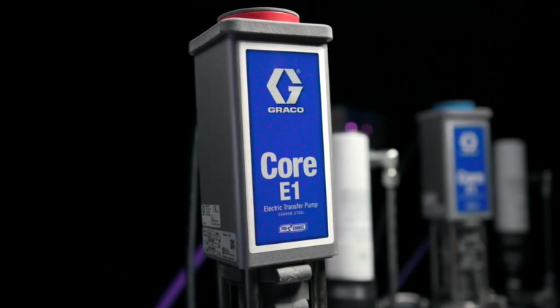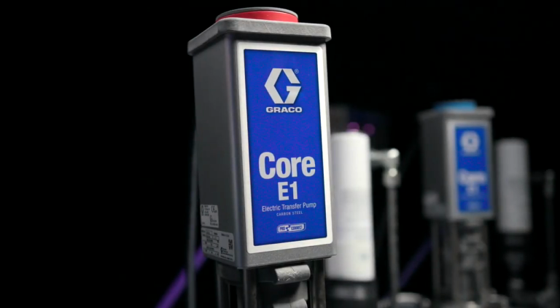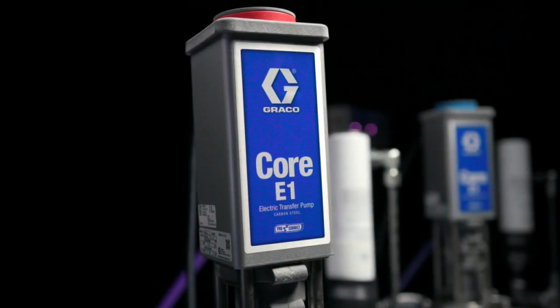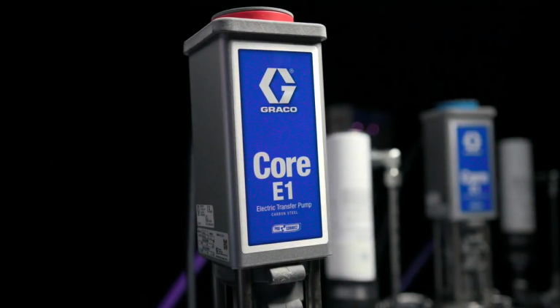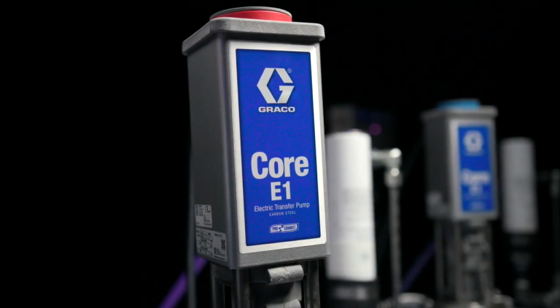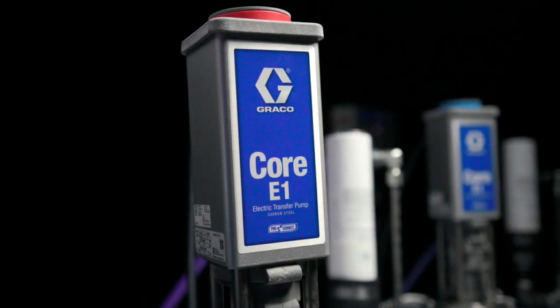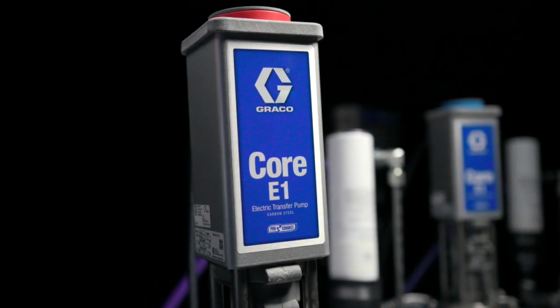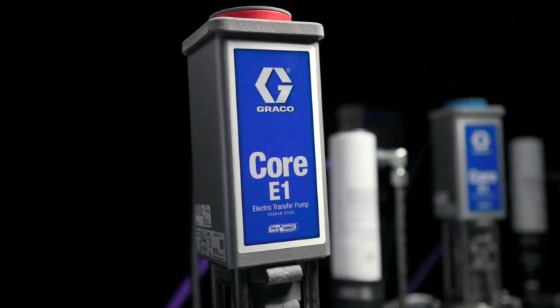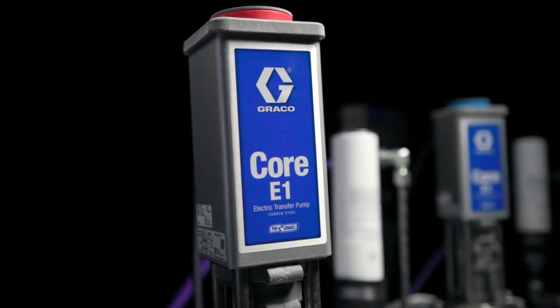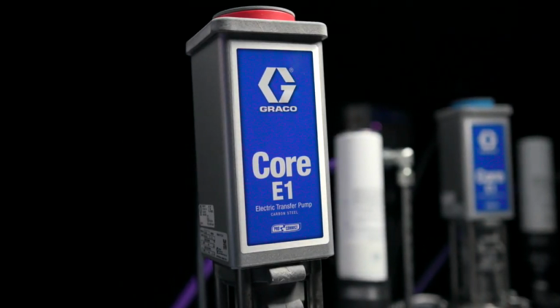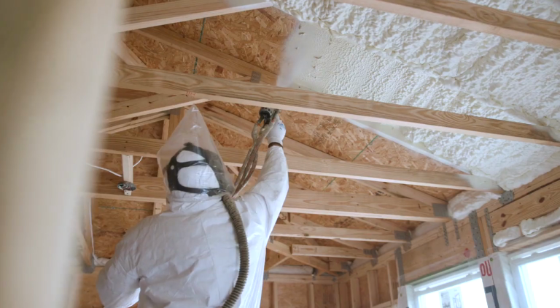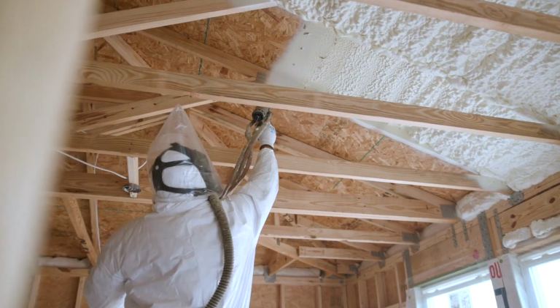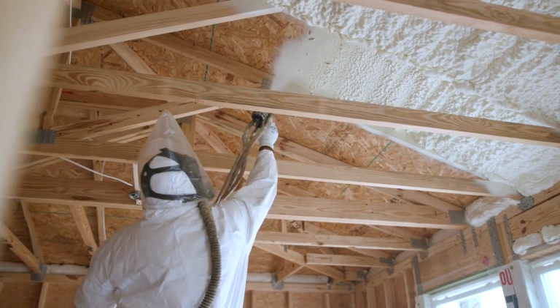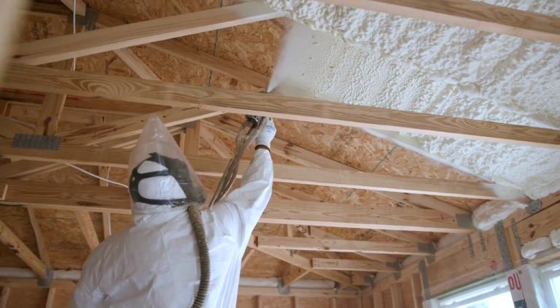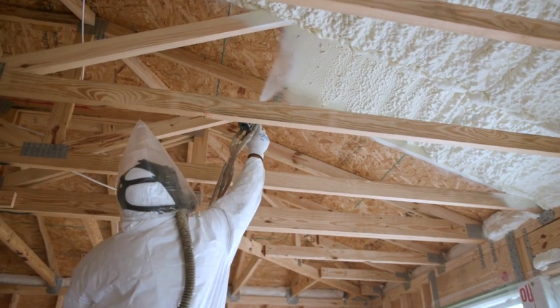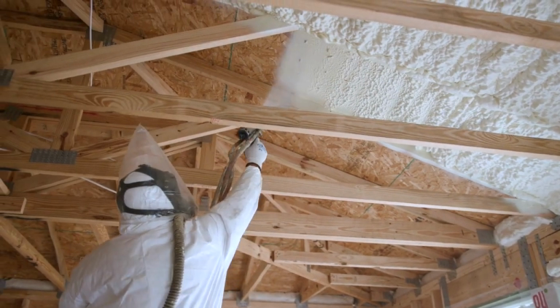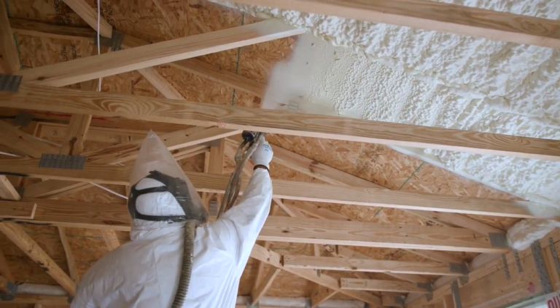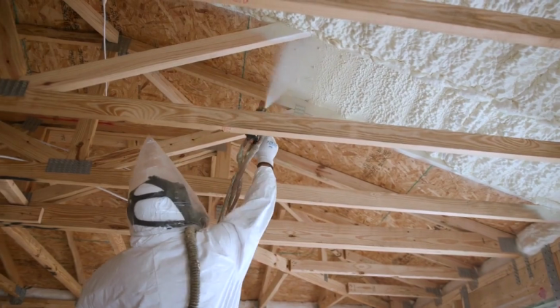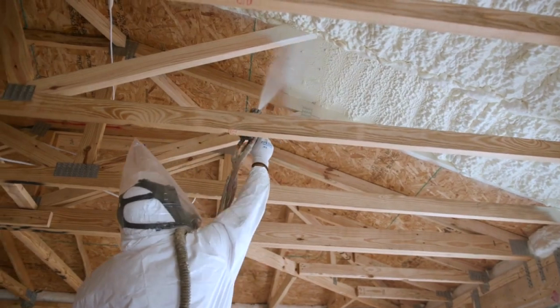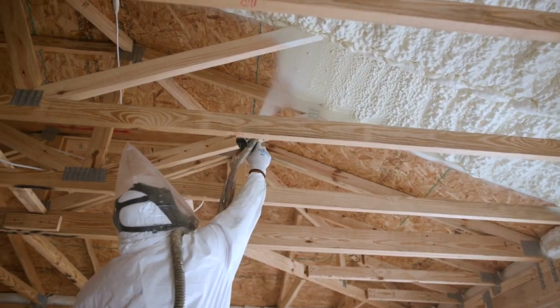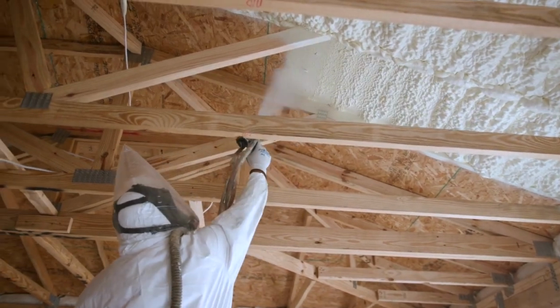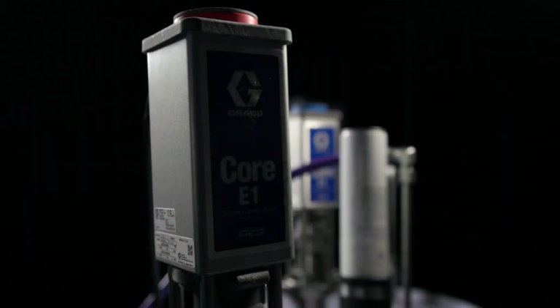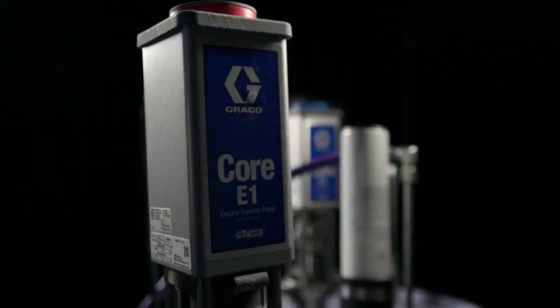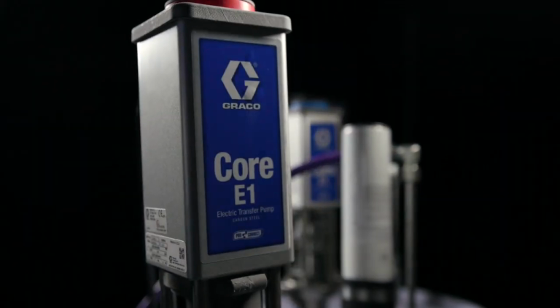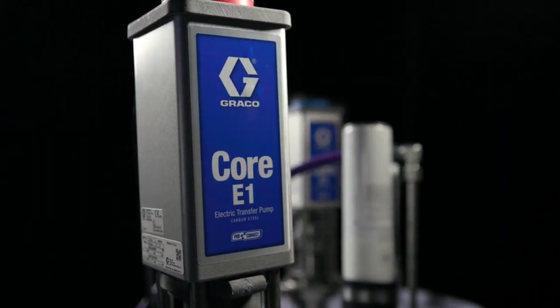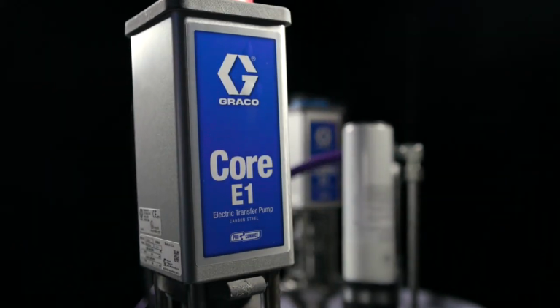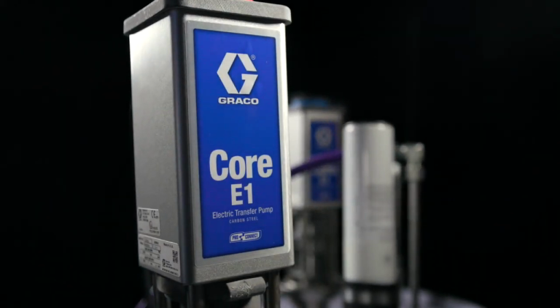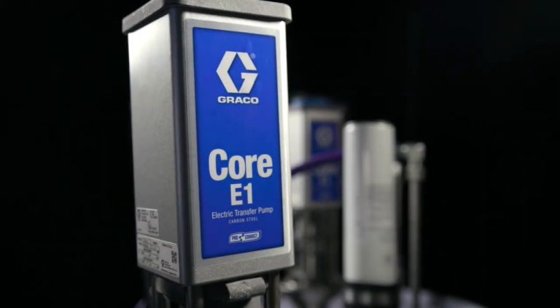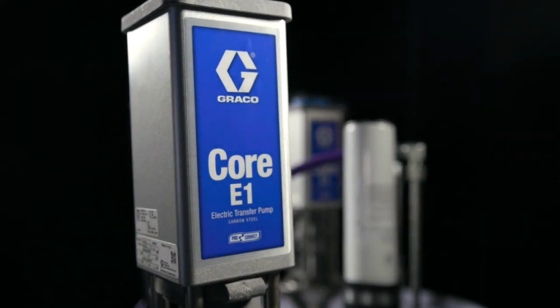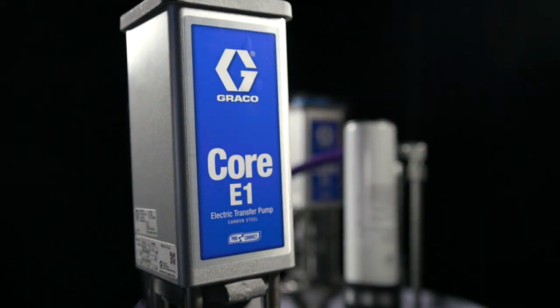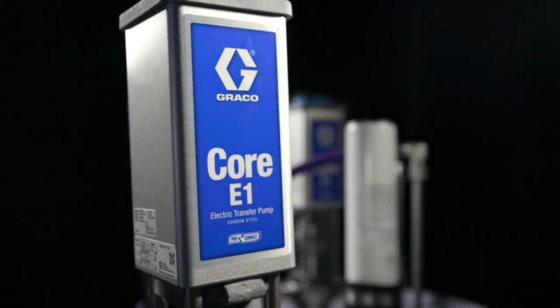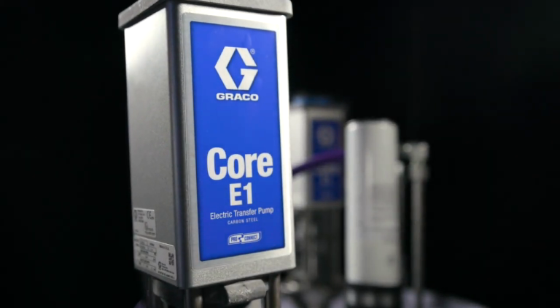Powerful, quiet, and consistent. Optimize material and minimize downtime with Graco's Core Electric Transfer Pumps.